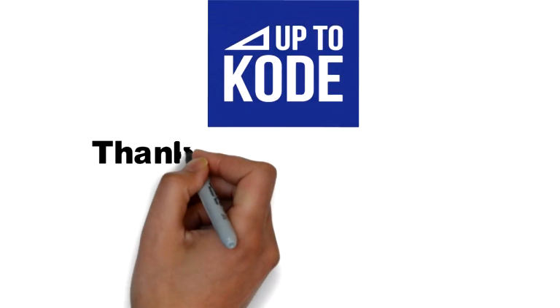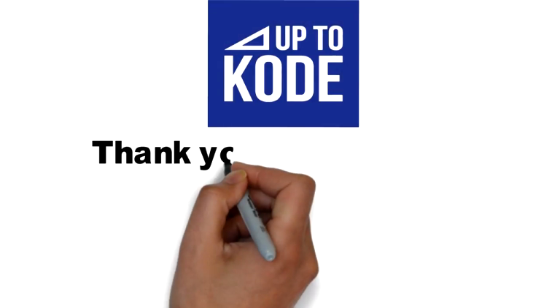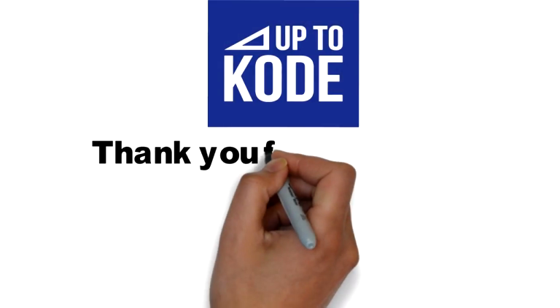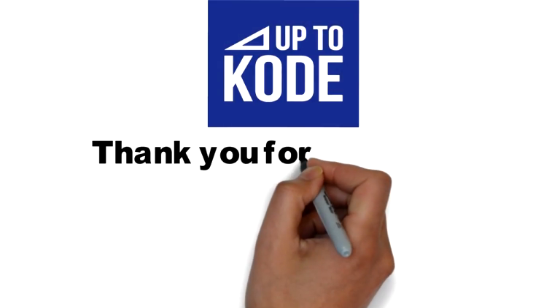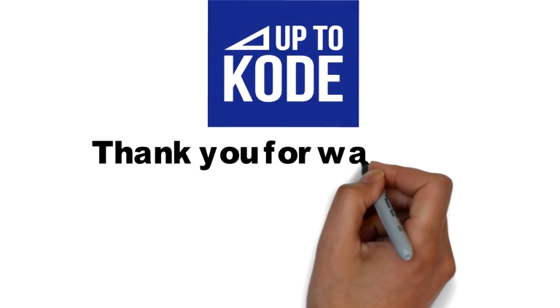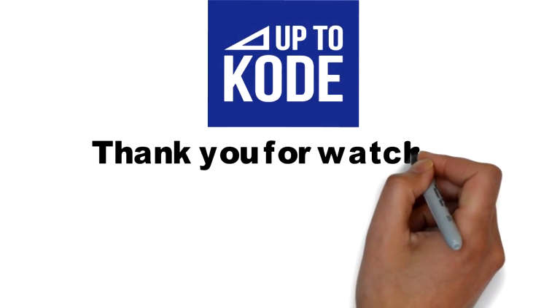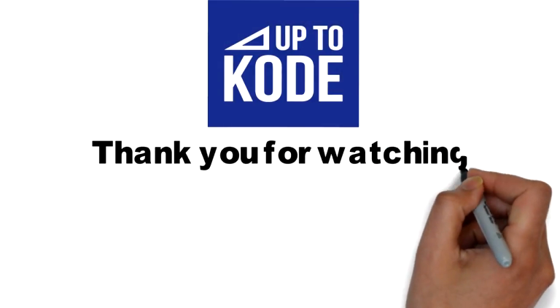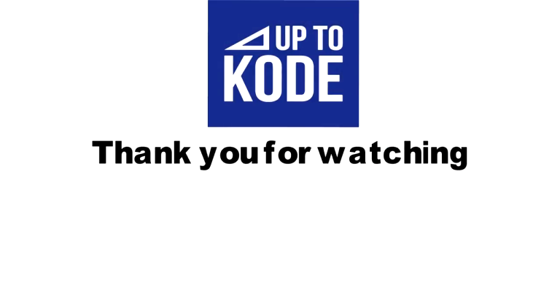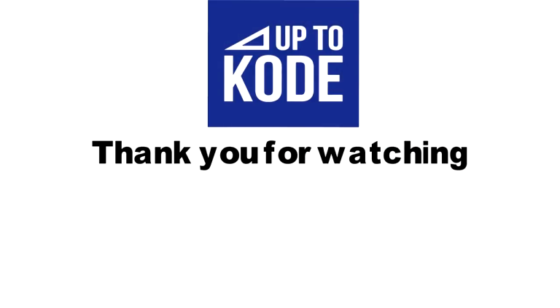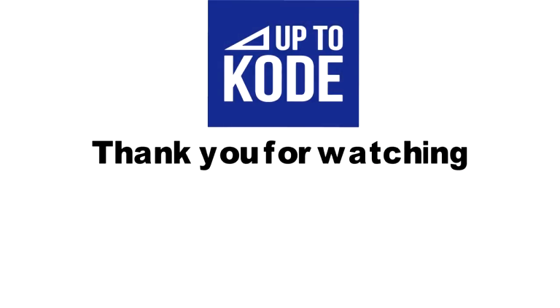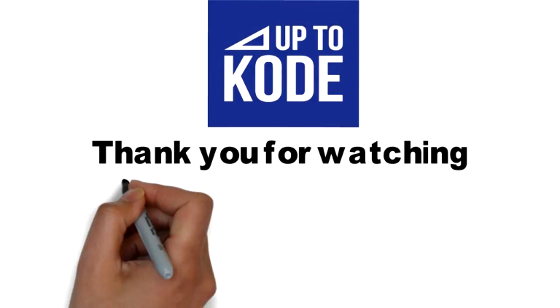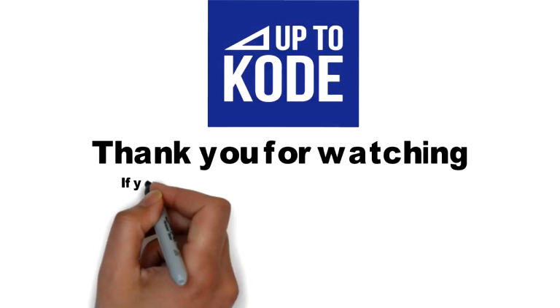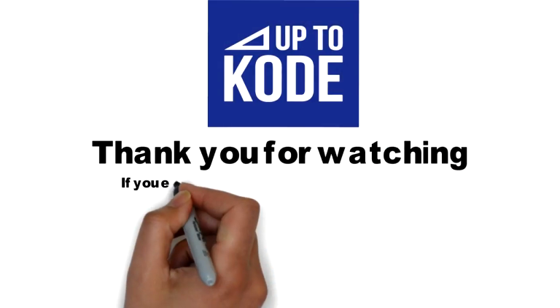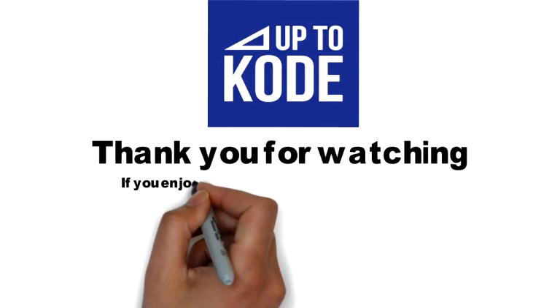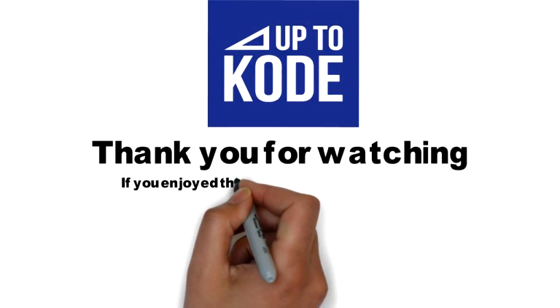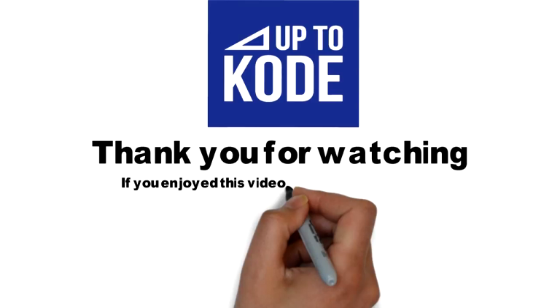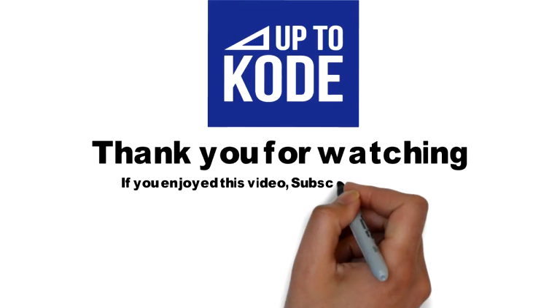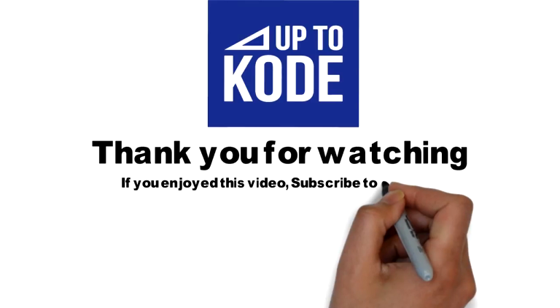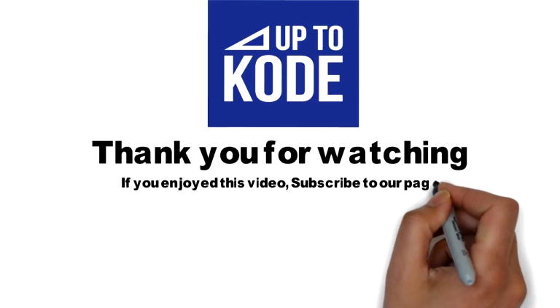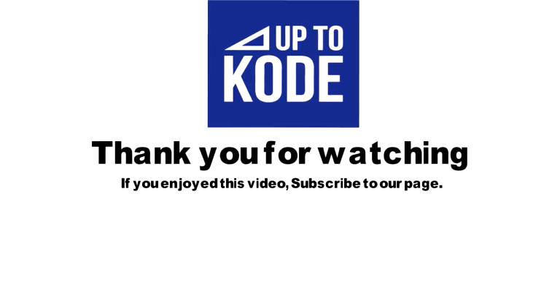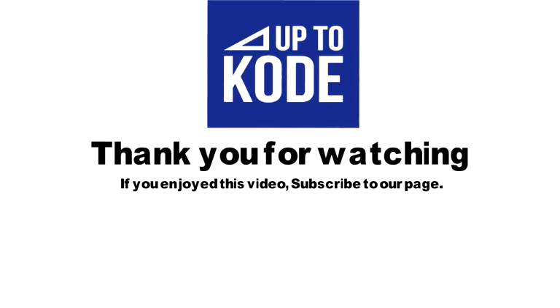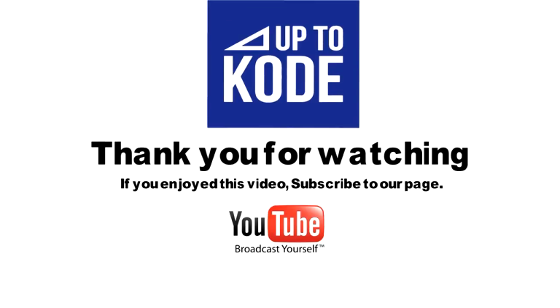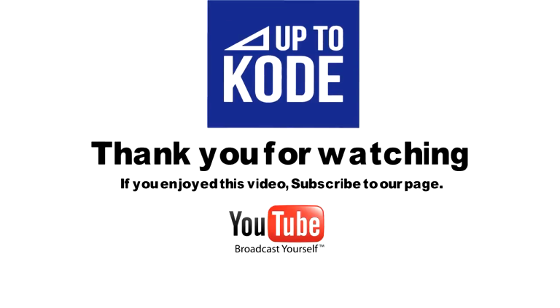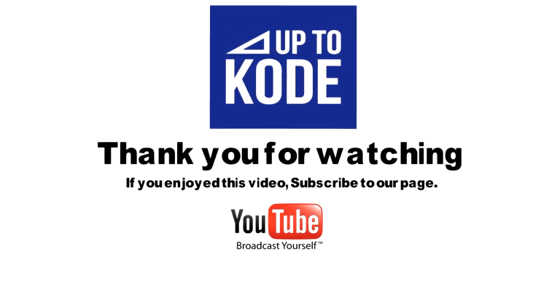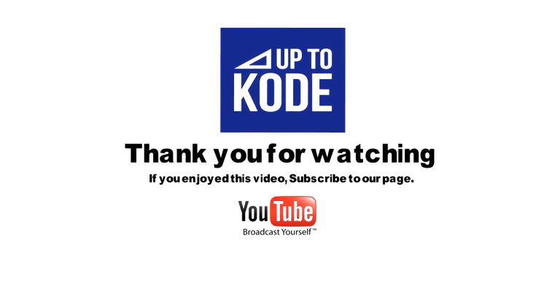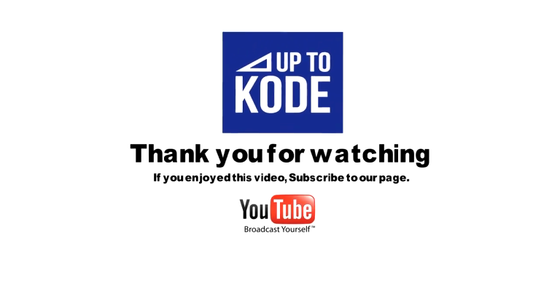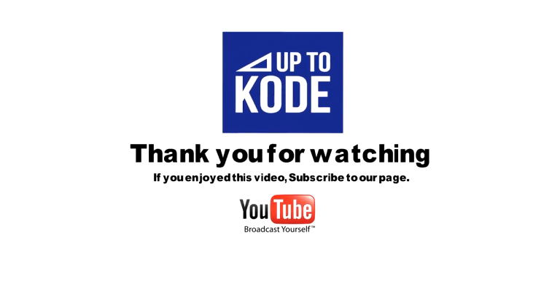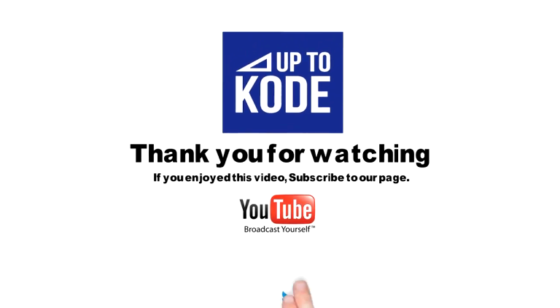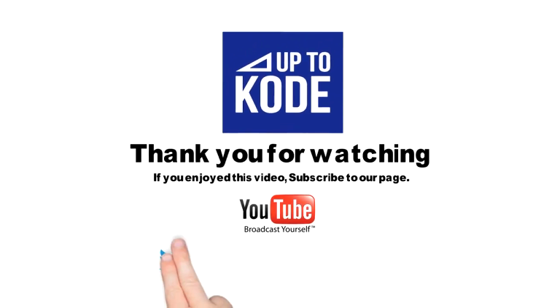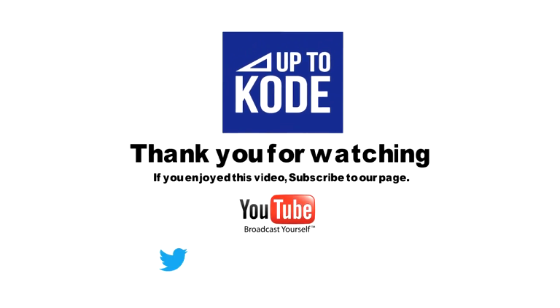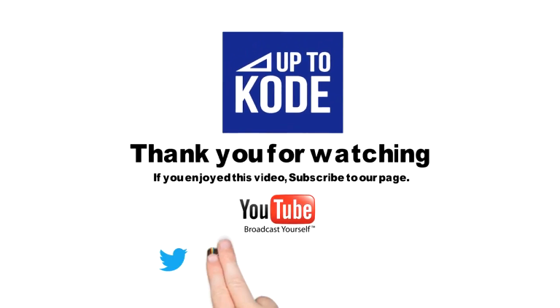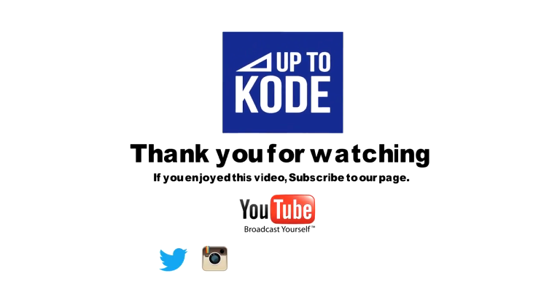That's it for now. Thanks for watching — if you enjoyed the video, please subscribe to our YouTube channel or check us out on some of the following.